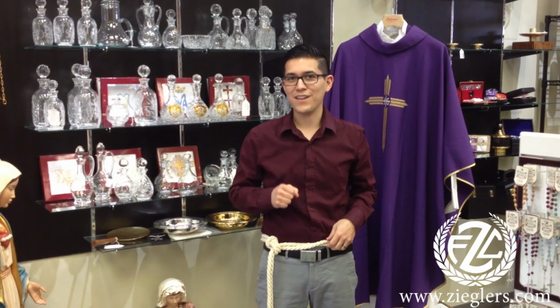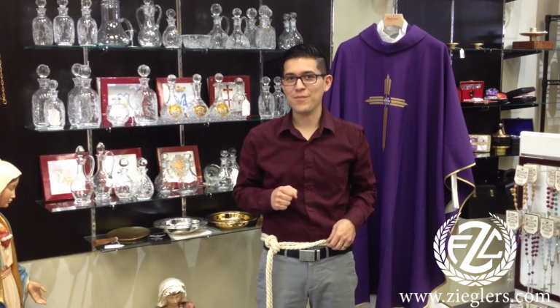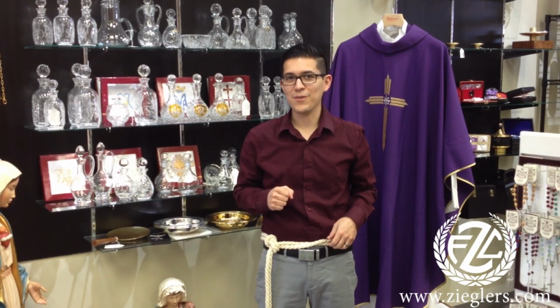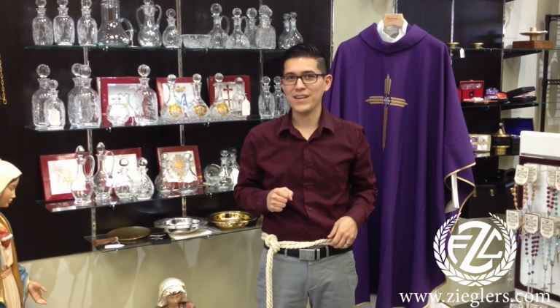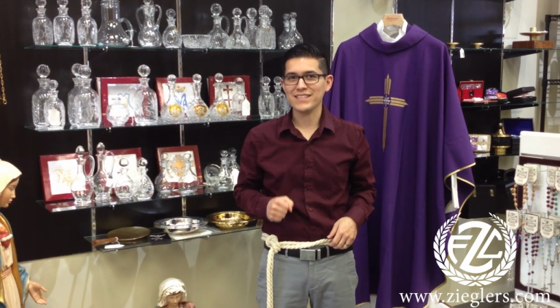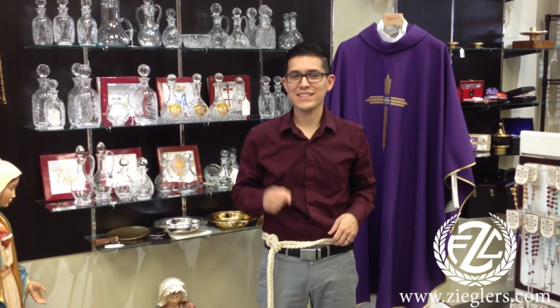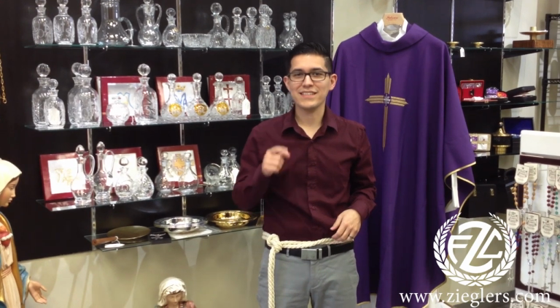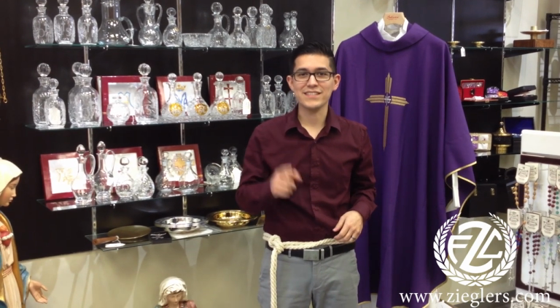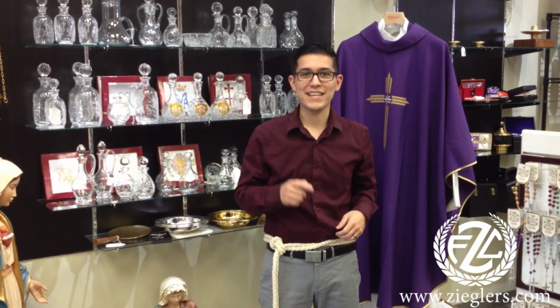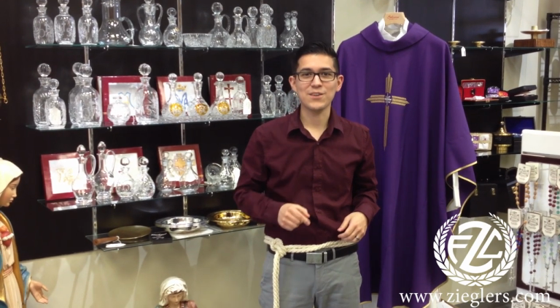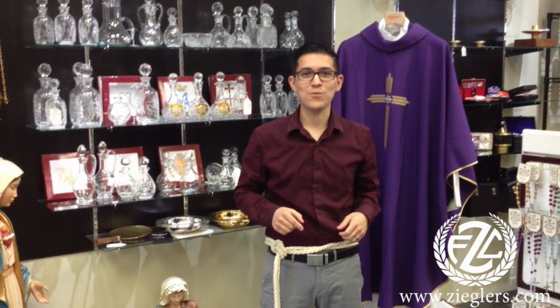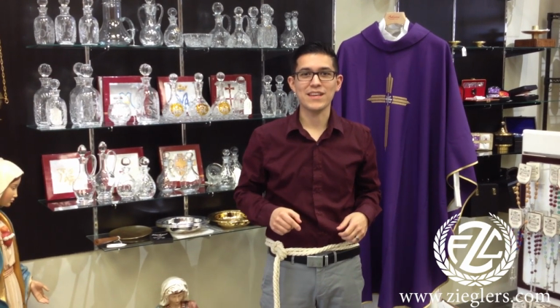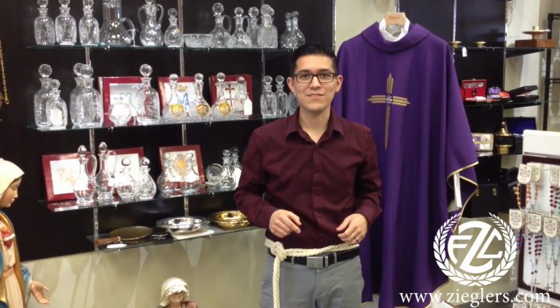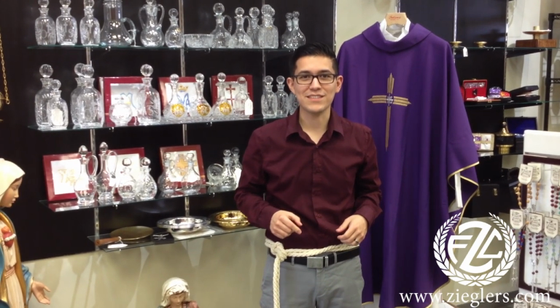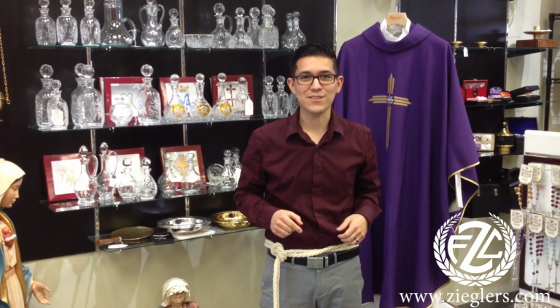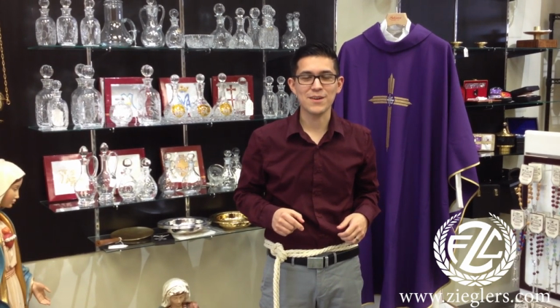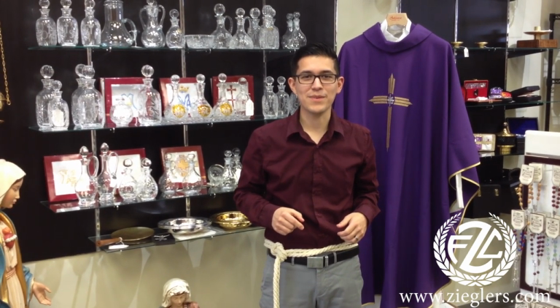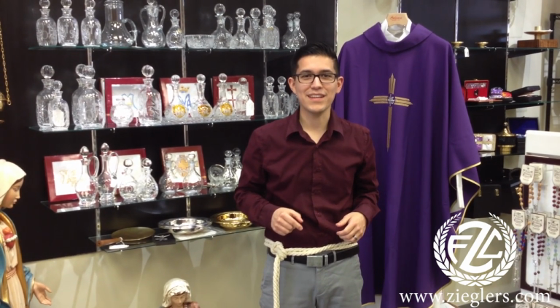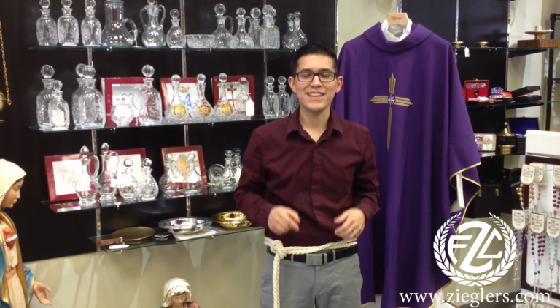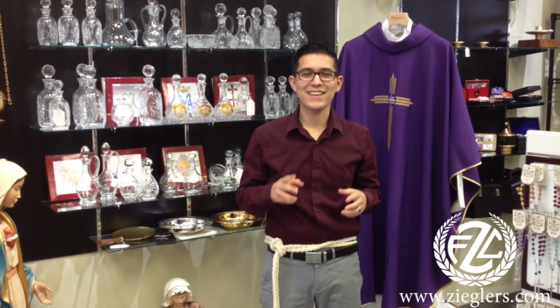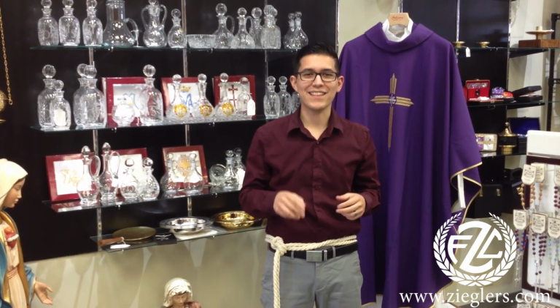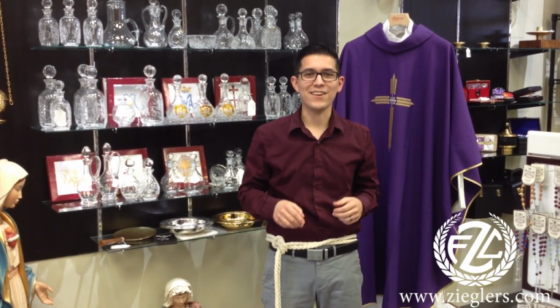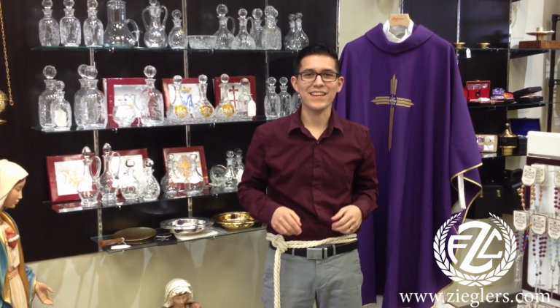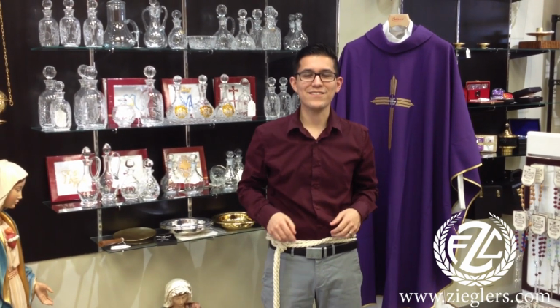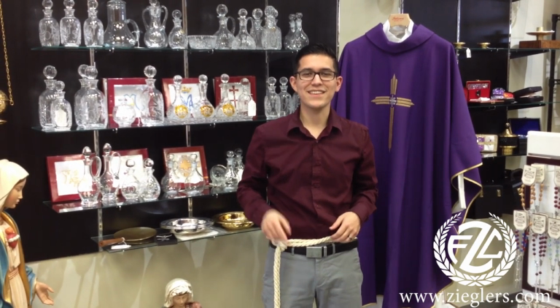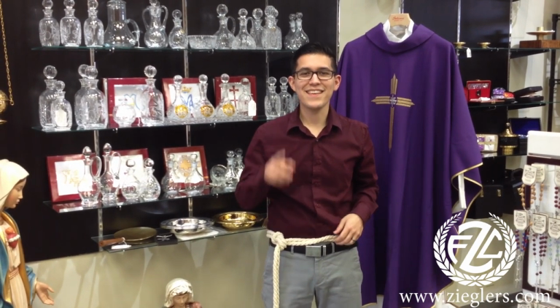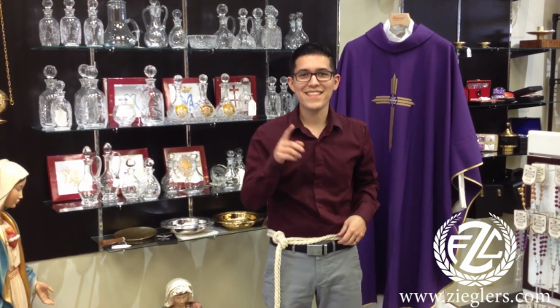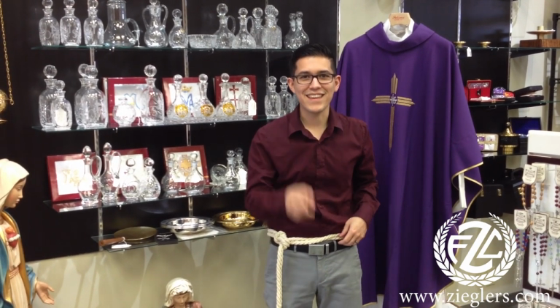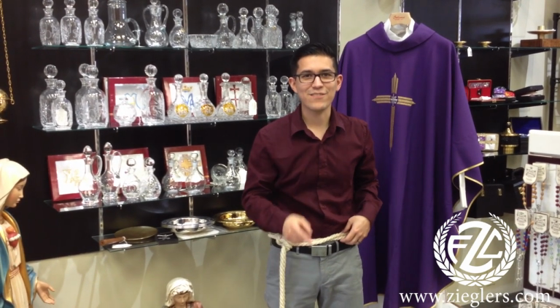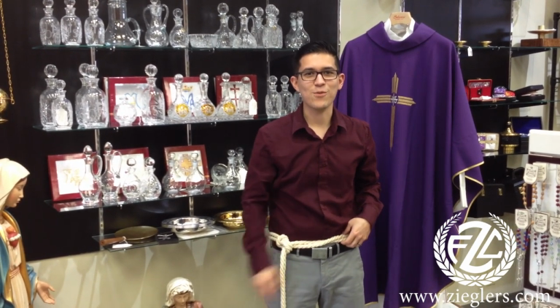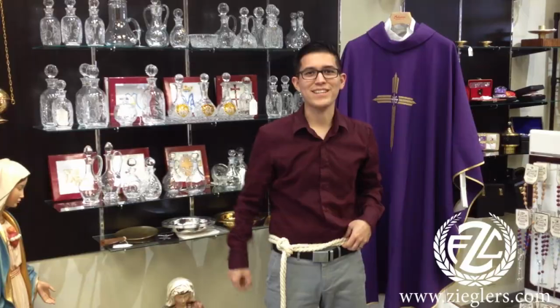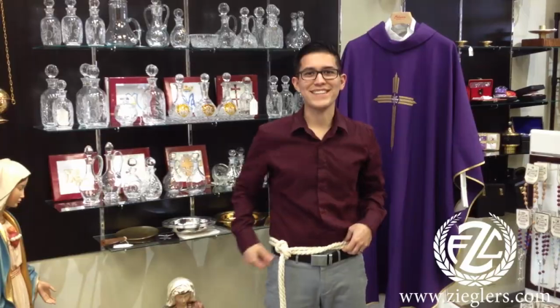One out of the many ways. This is Daniel with F.C. Ziegler Company Catholic Art and Gifts. Thank you for watching.